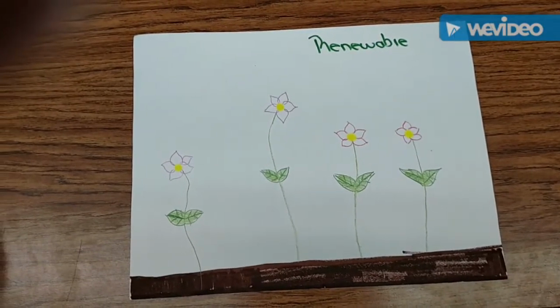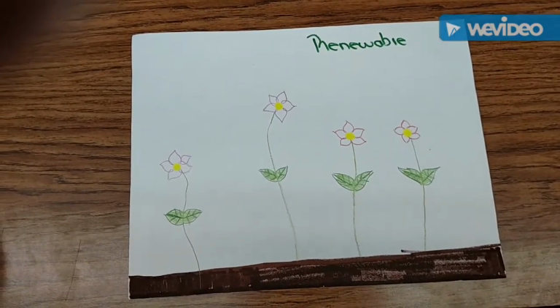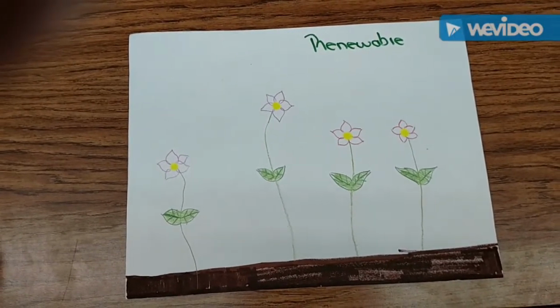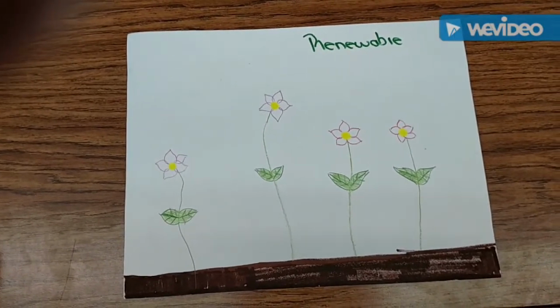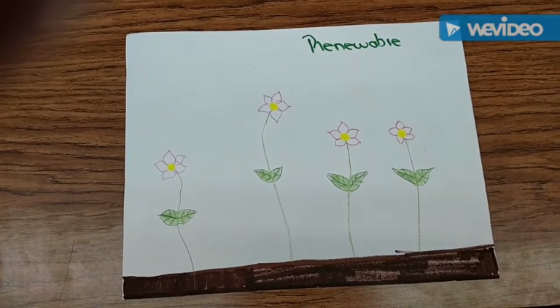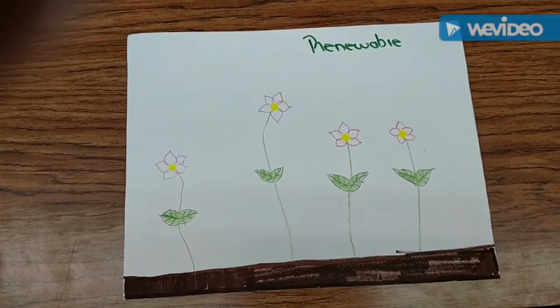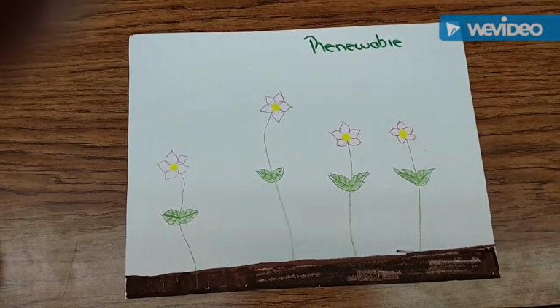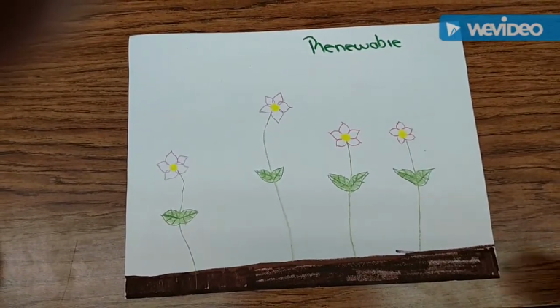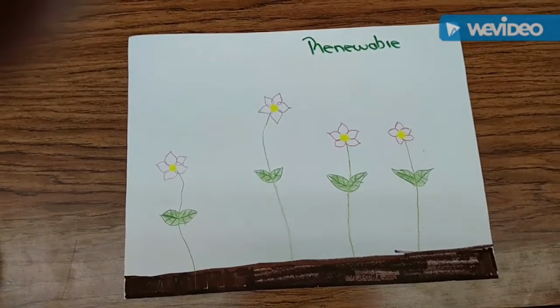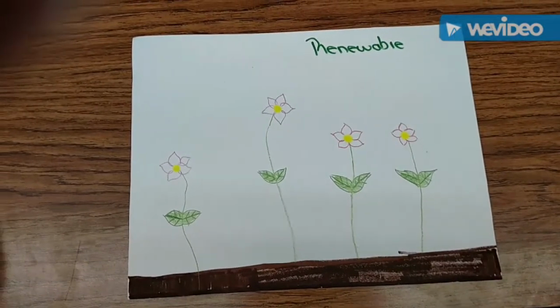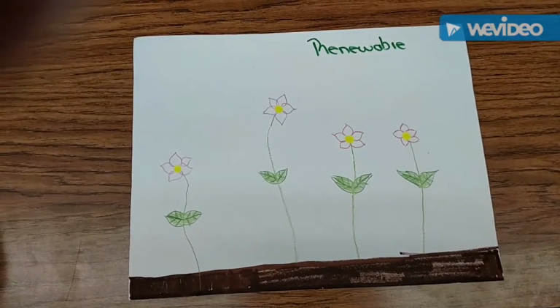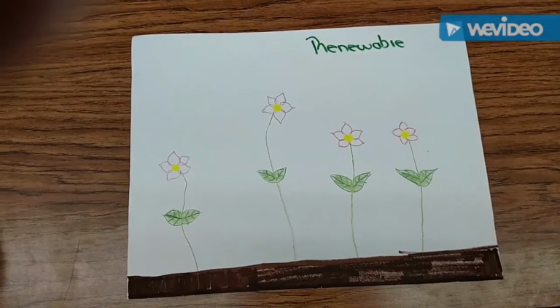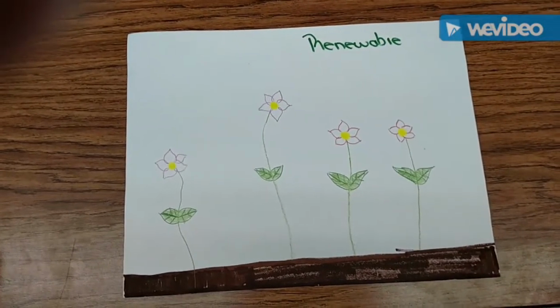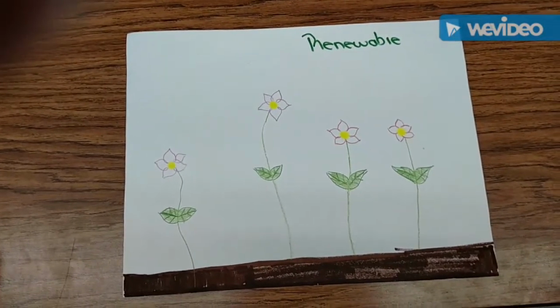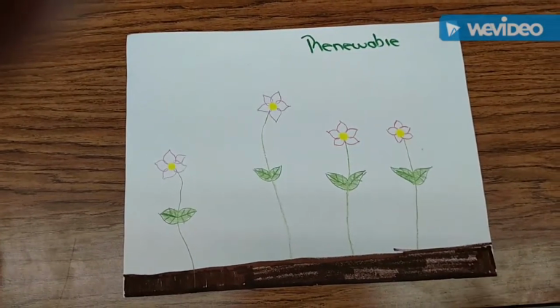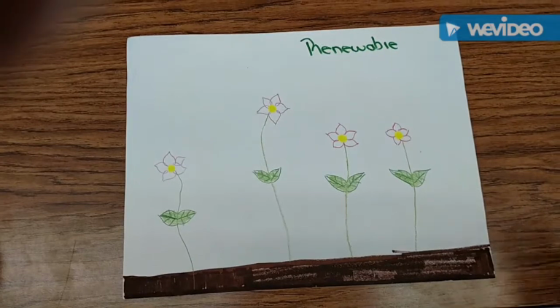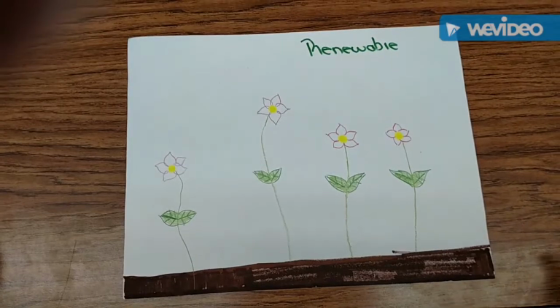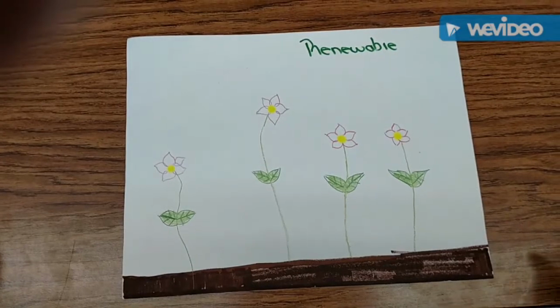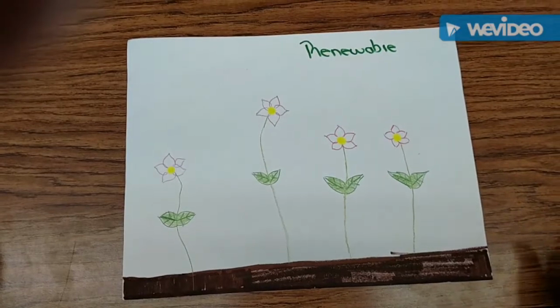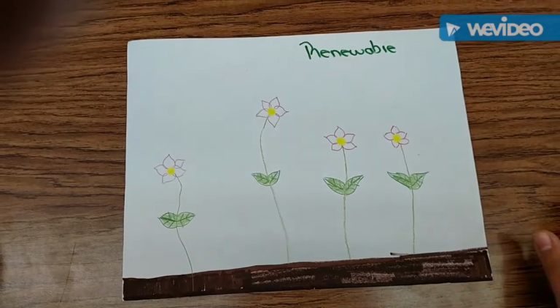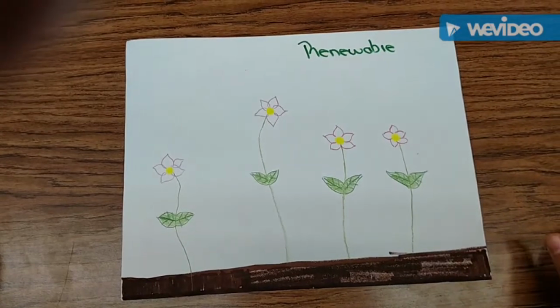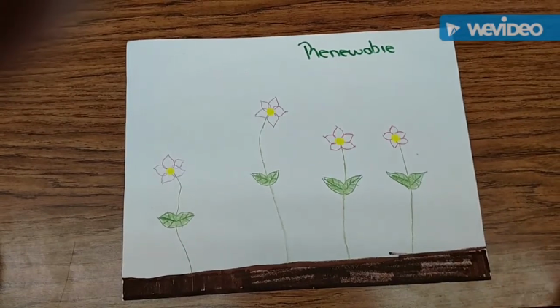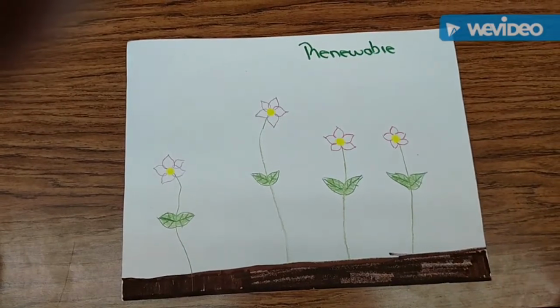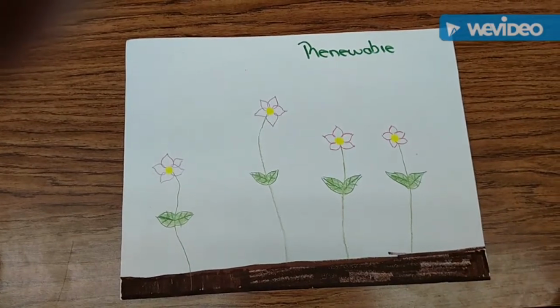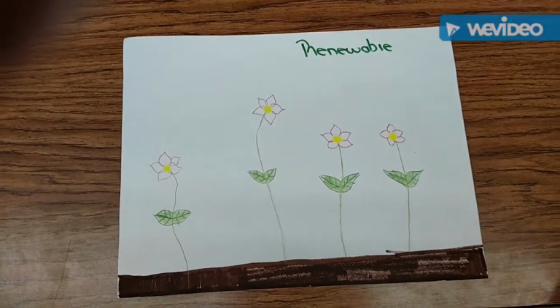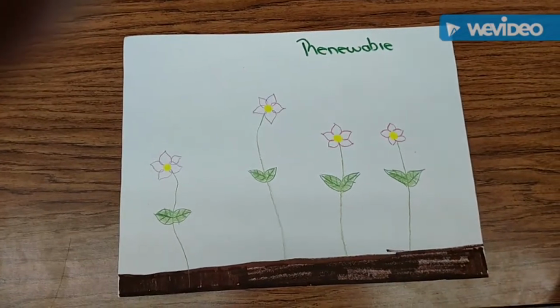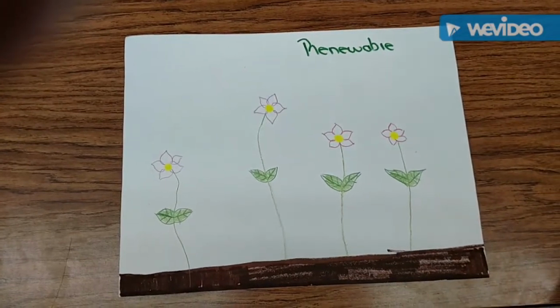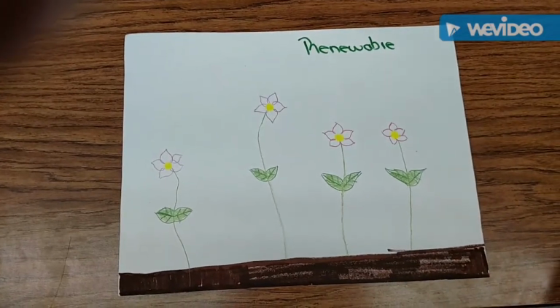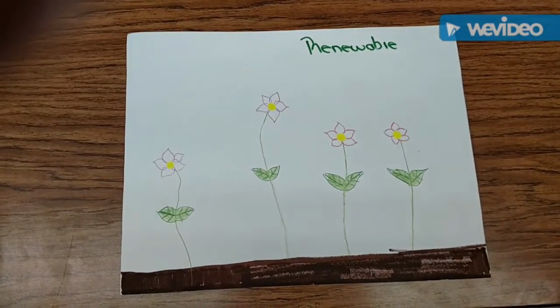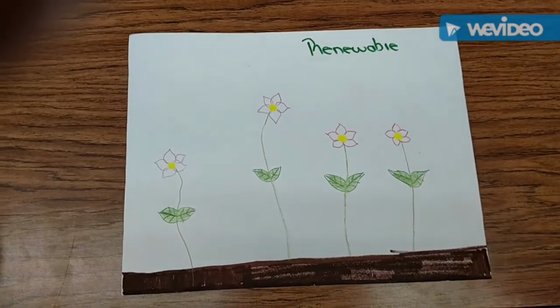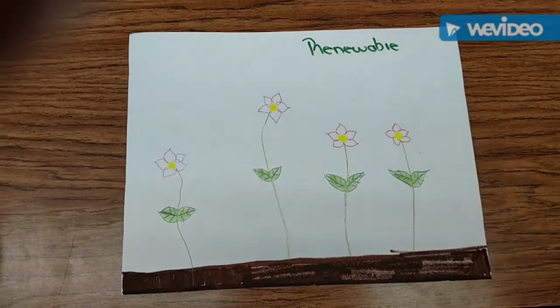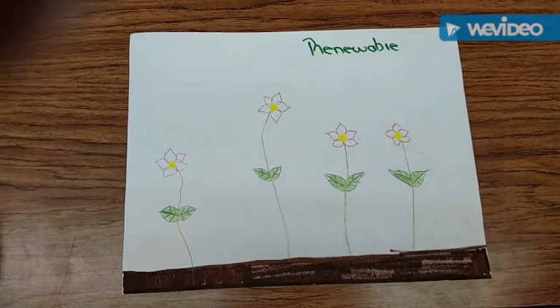This is about a renewable flower. Flowers are producers.